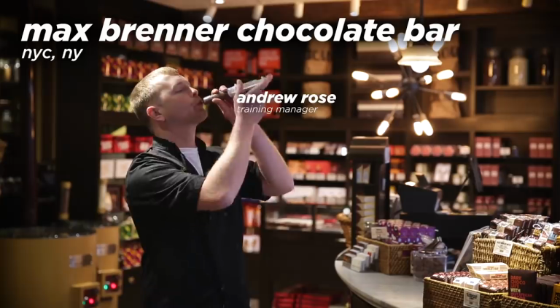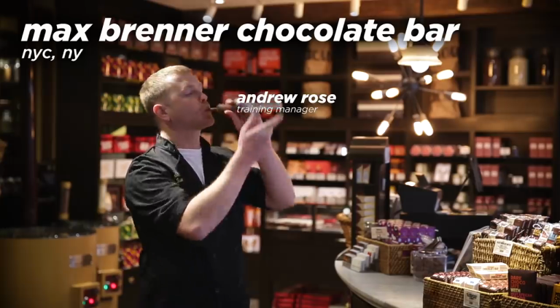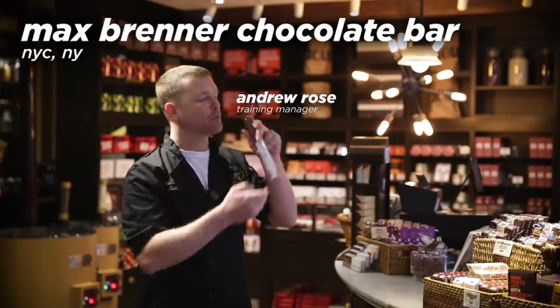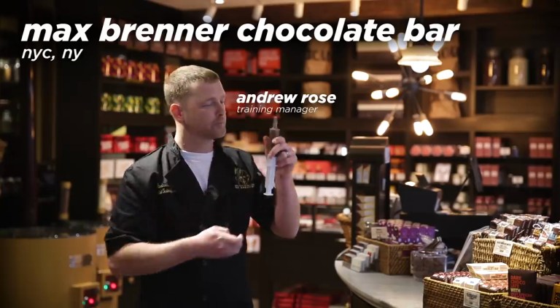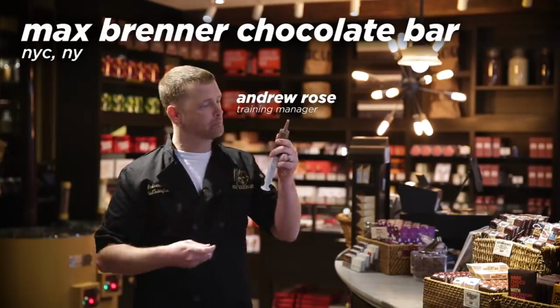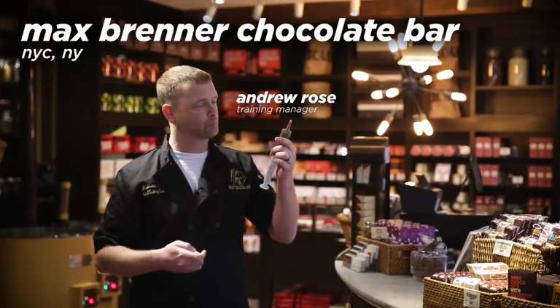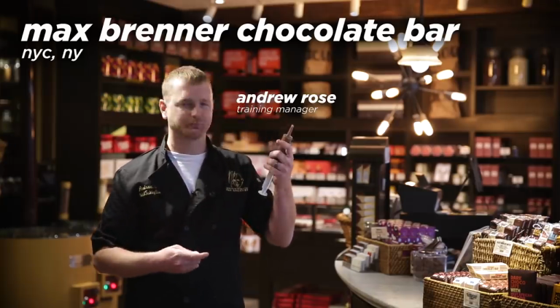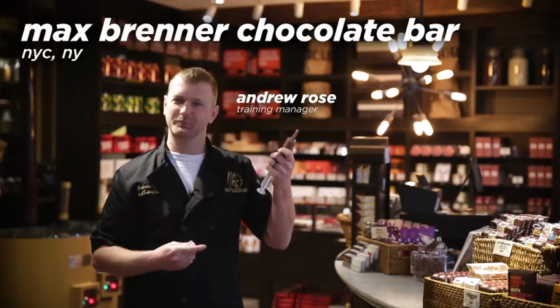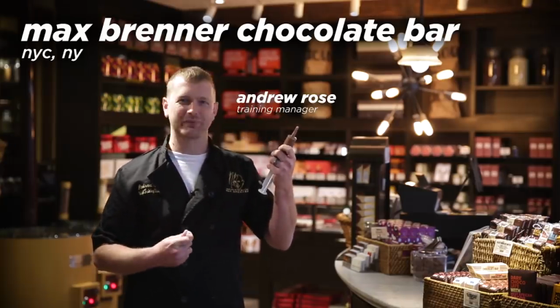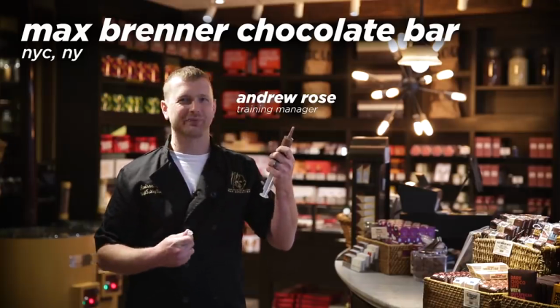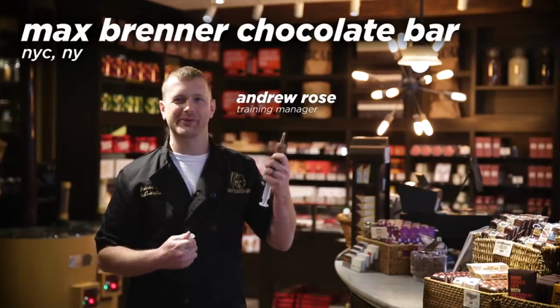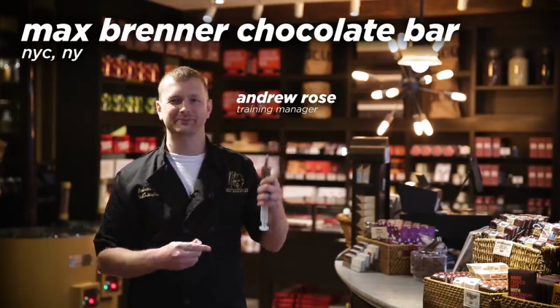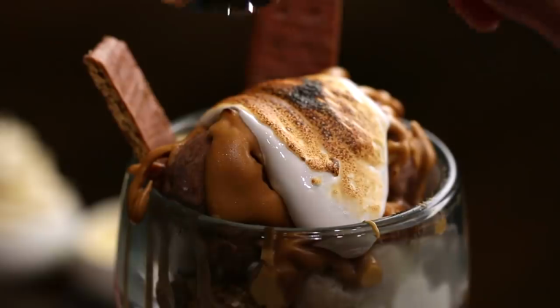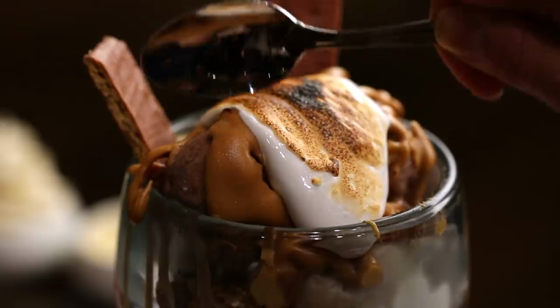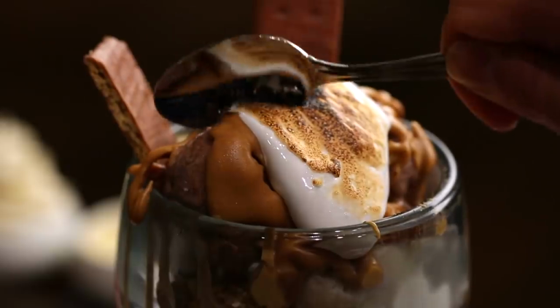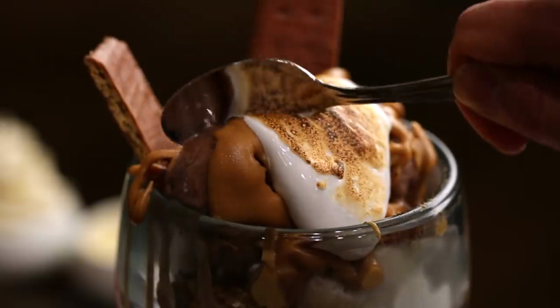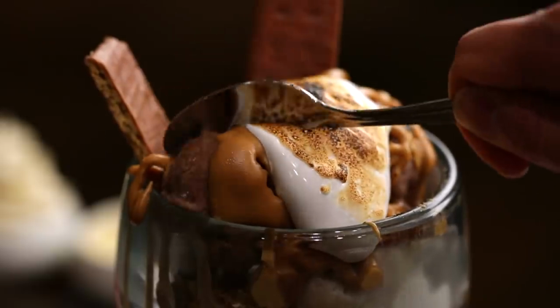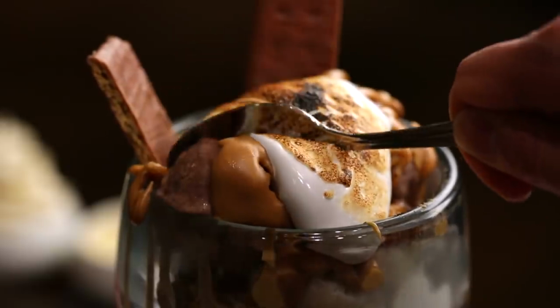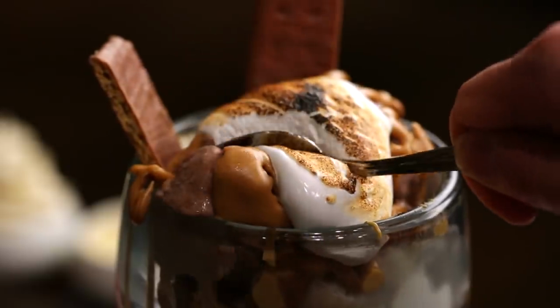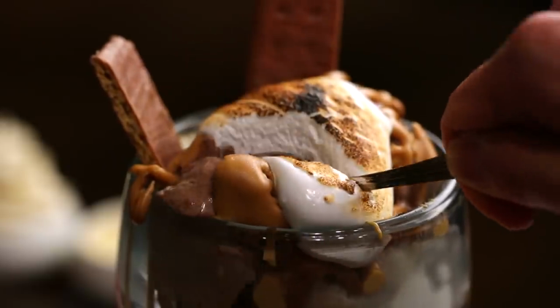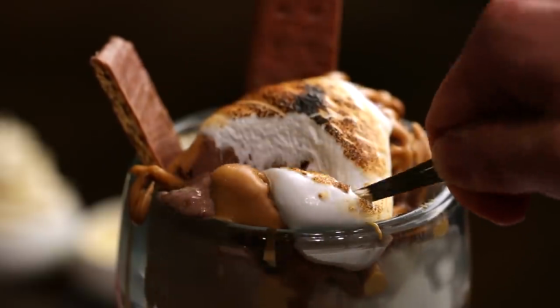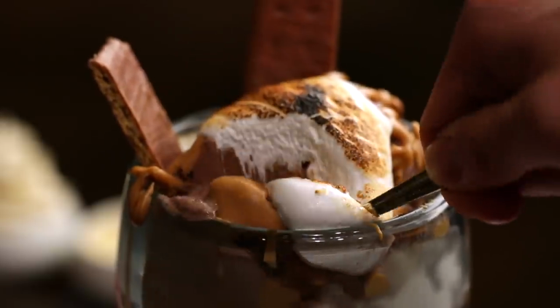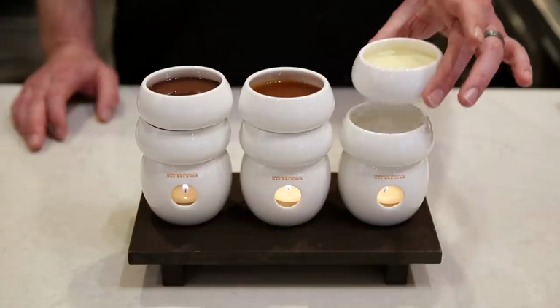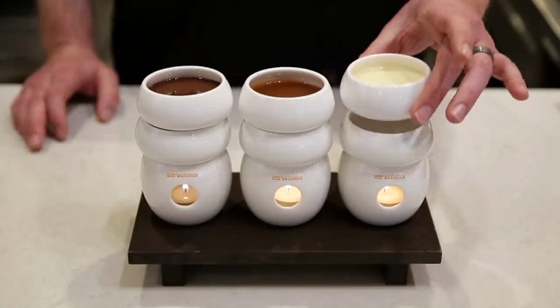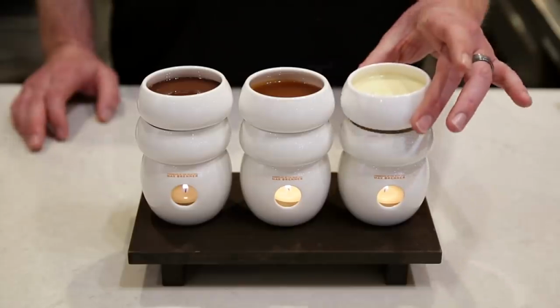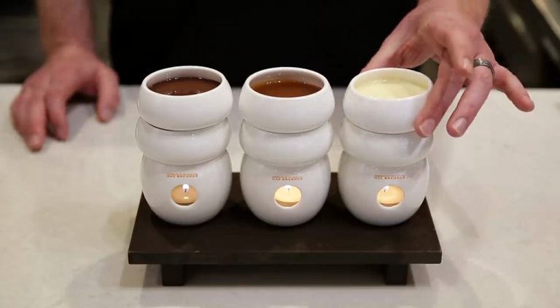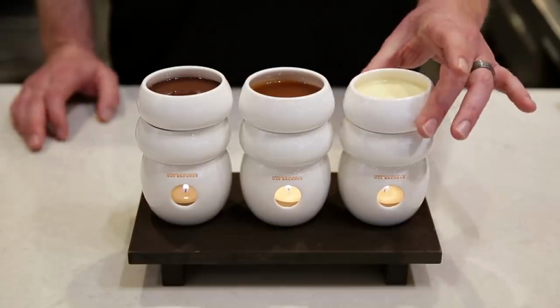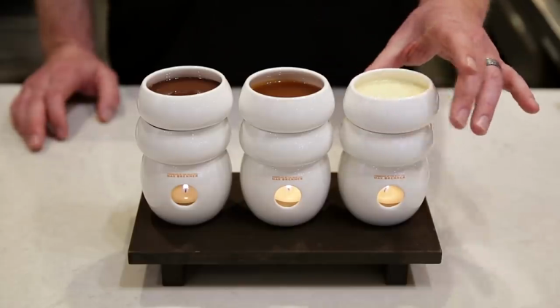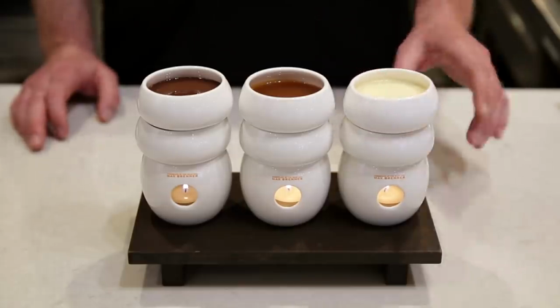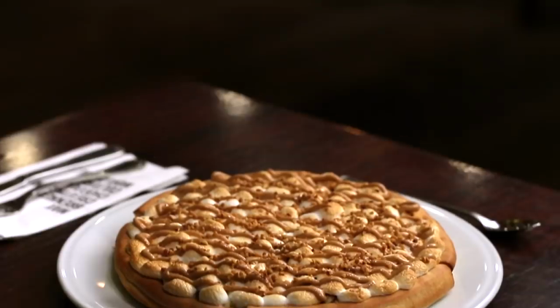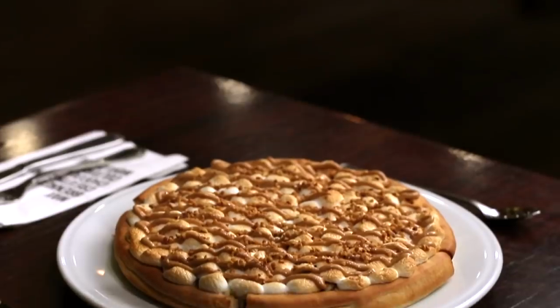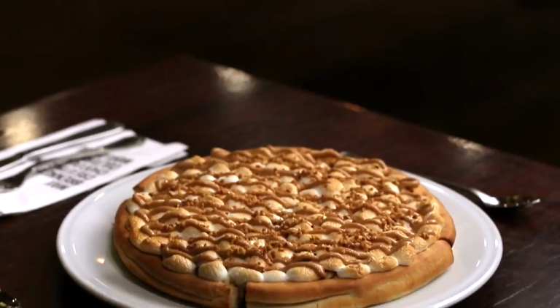Hi, I'm Andrew Rose, training manager at Max Brenner Chocolate Bar in New York City. Here are our must-try desserts.